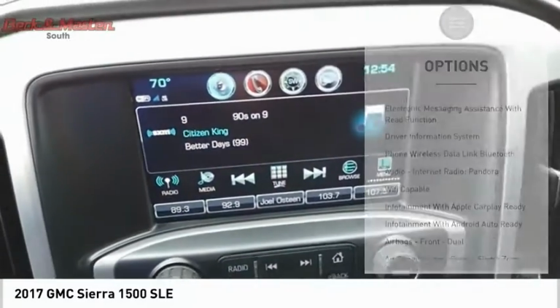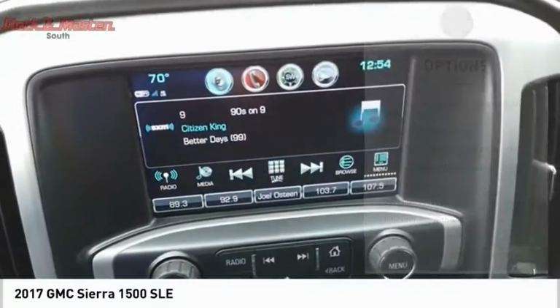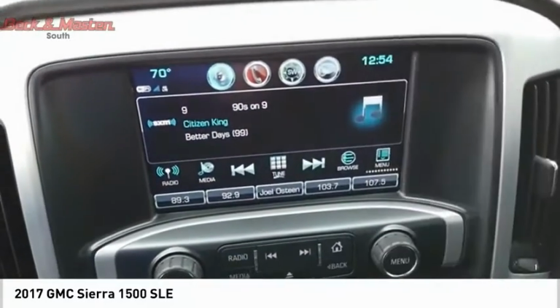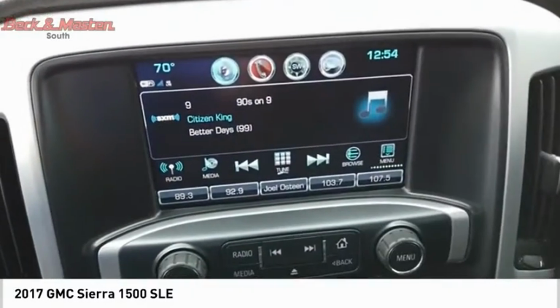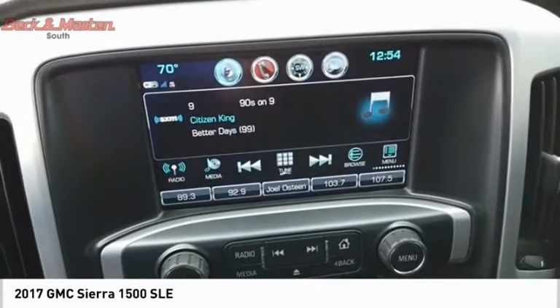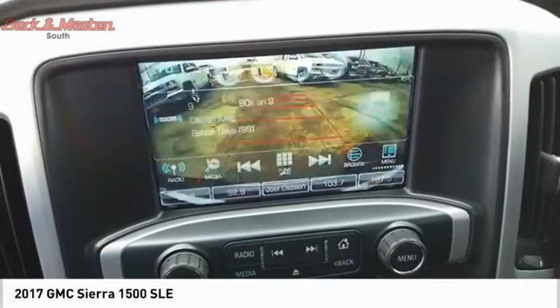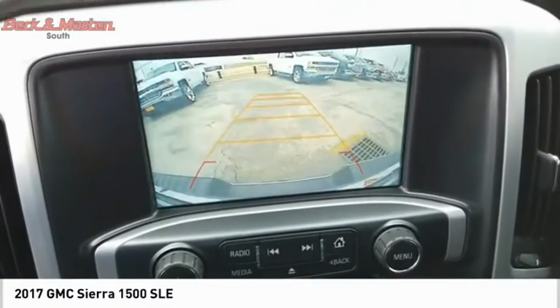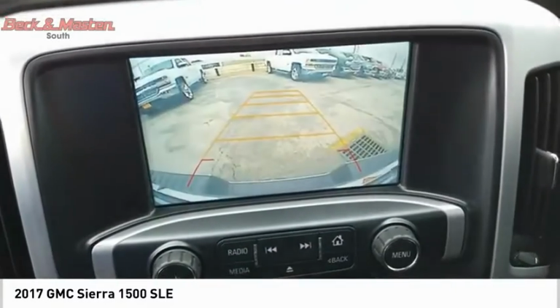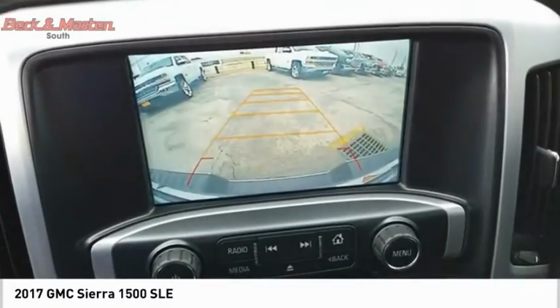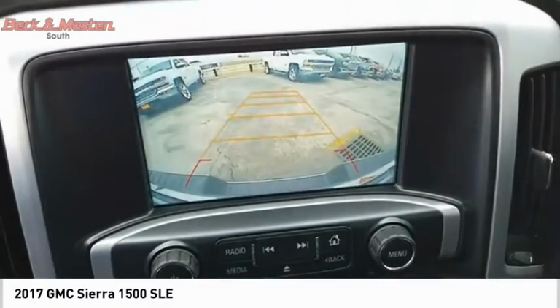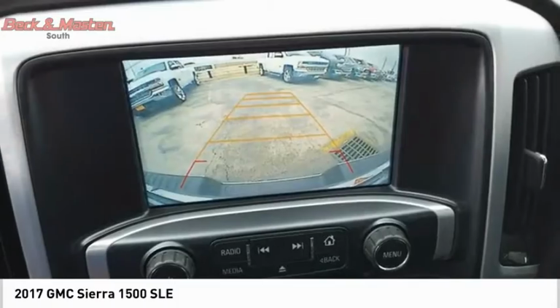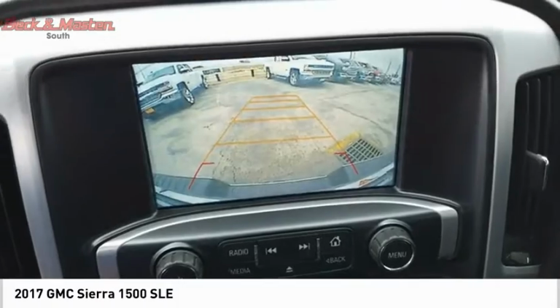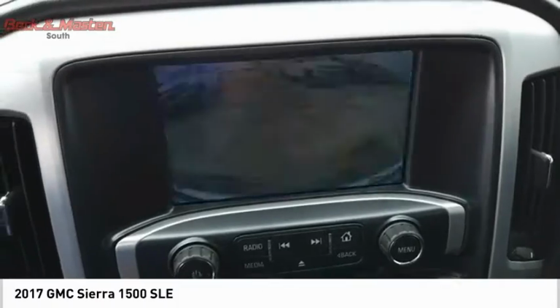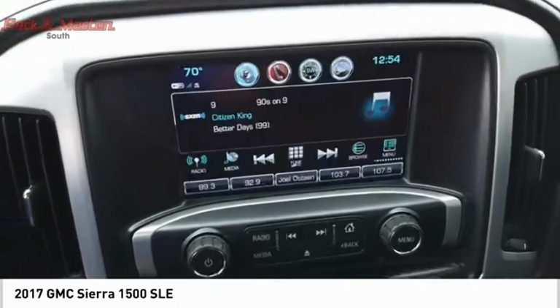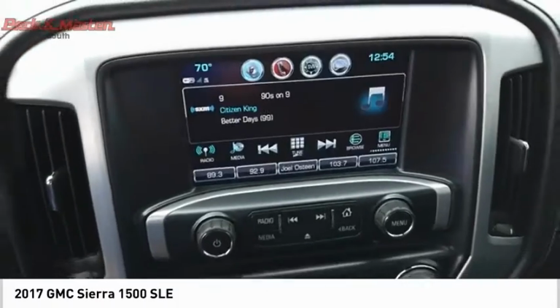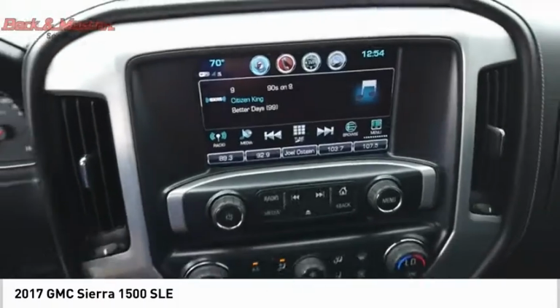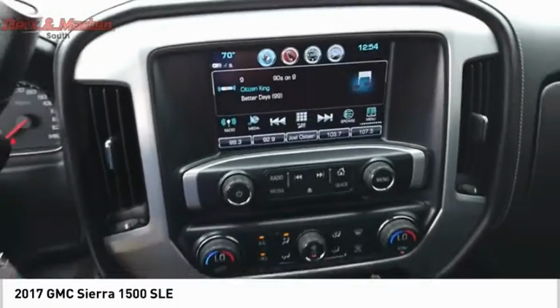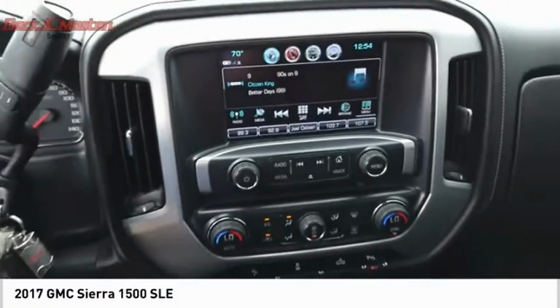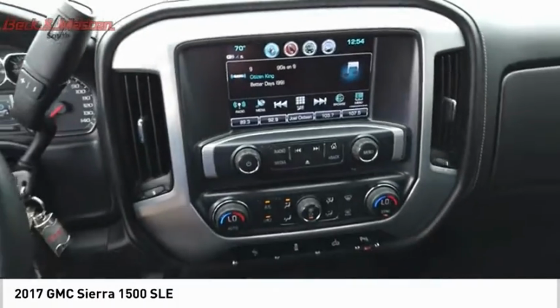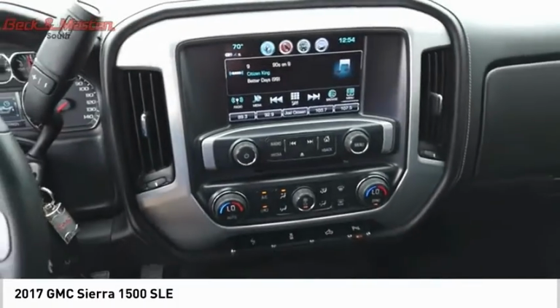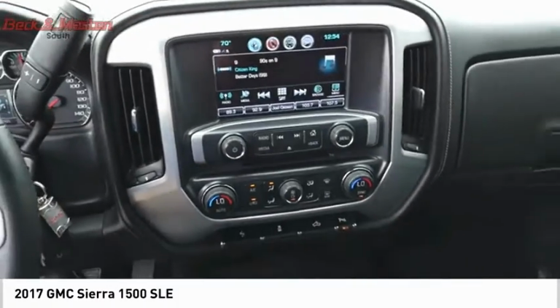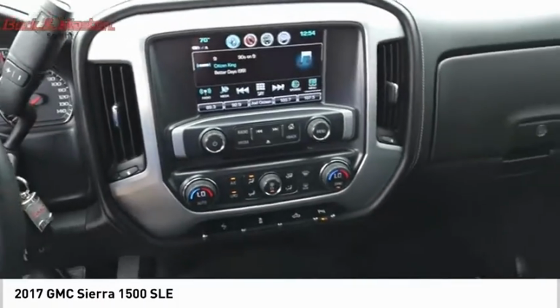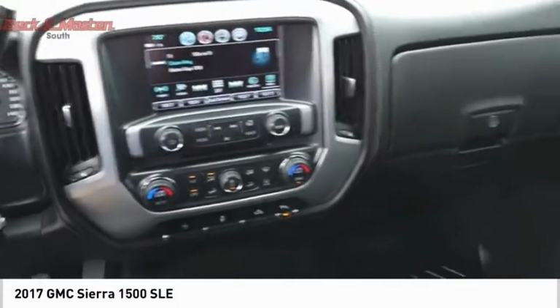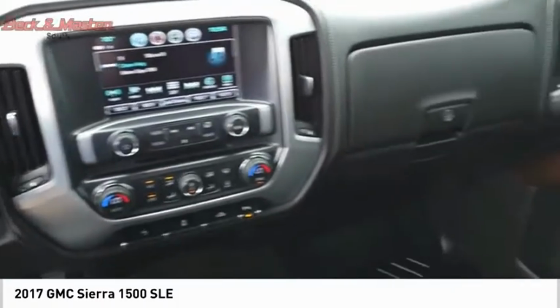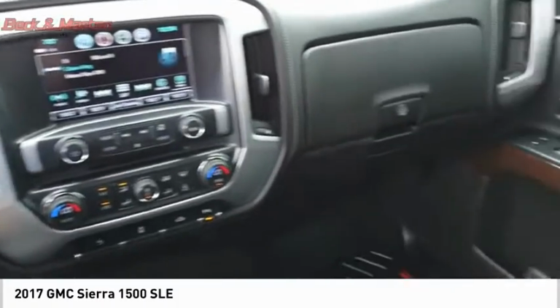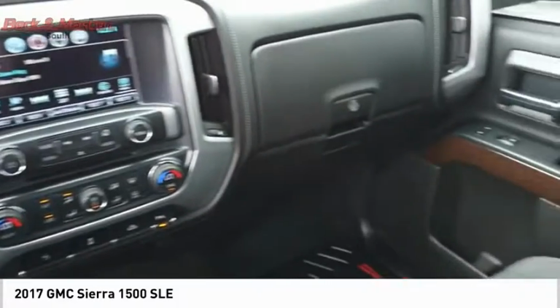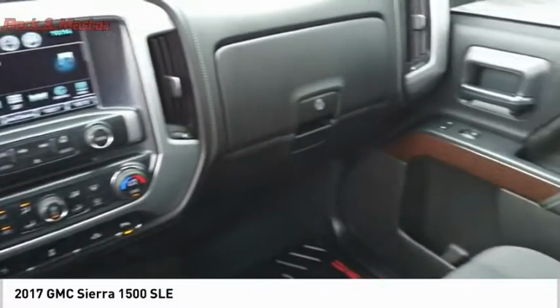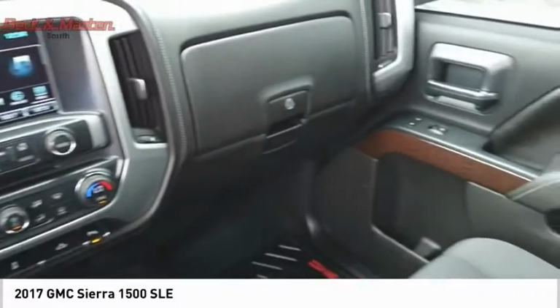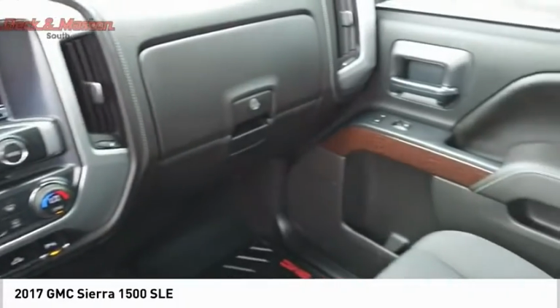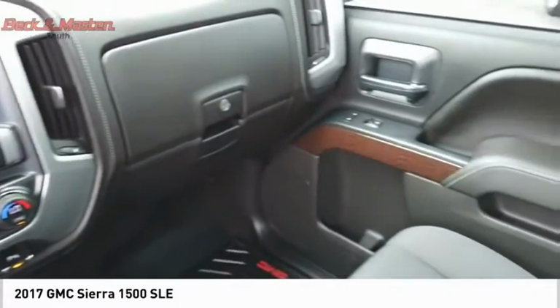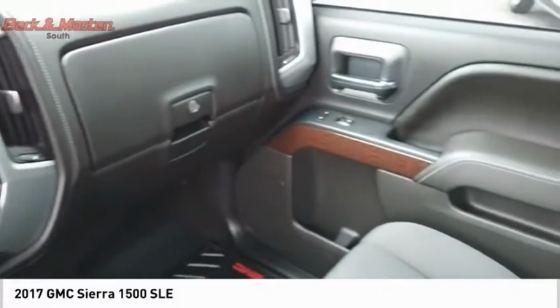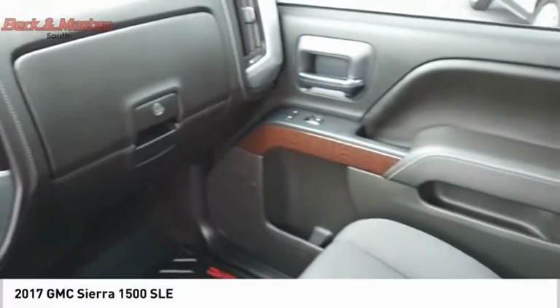Roll stability control, rear step bumper, power brakes, braking assist, rear view camera.